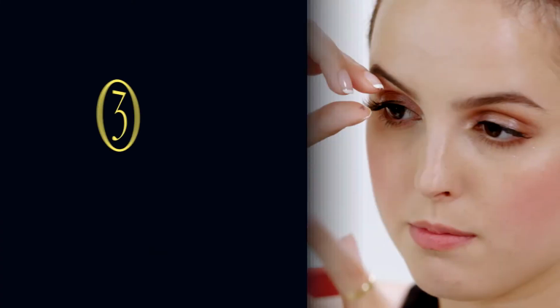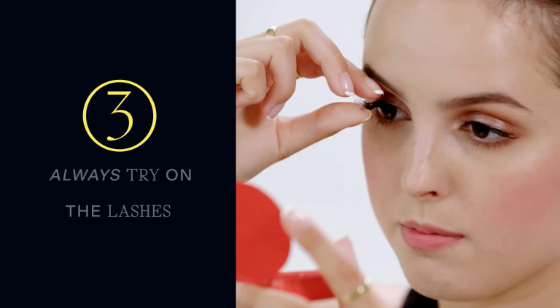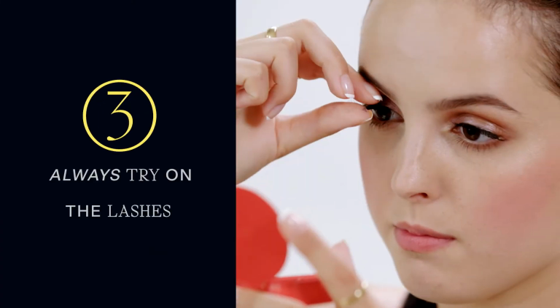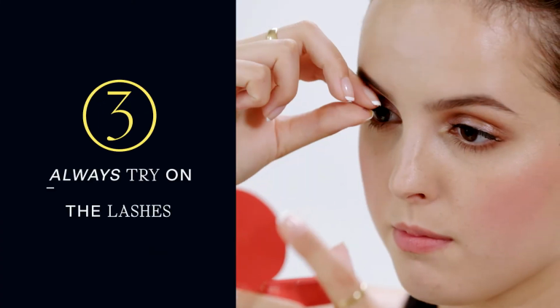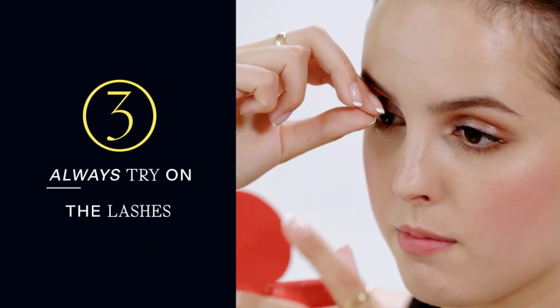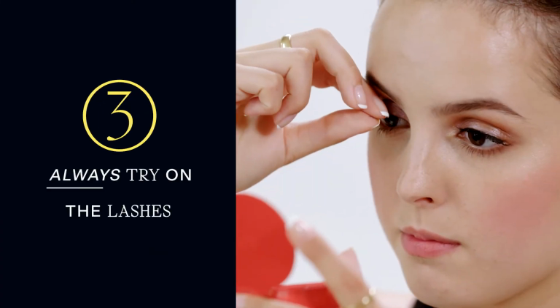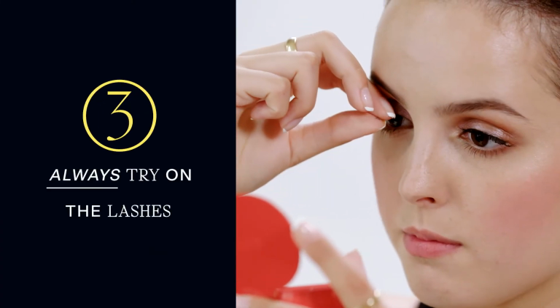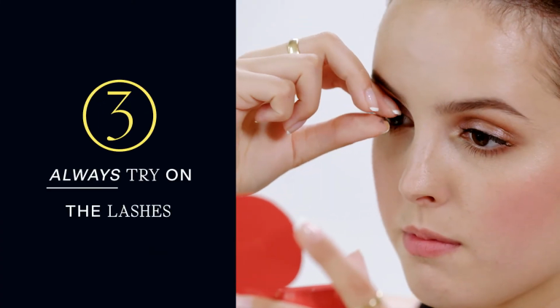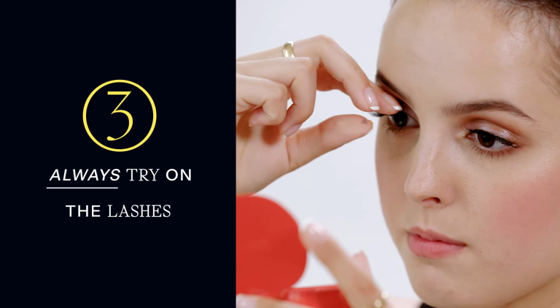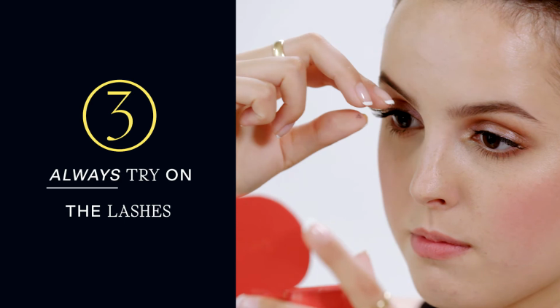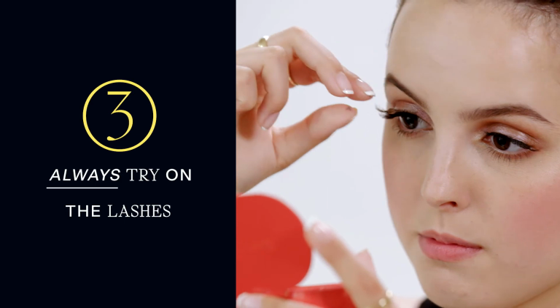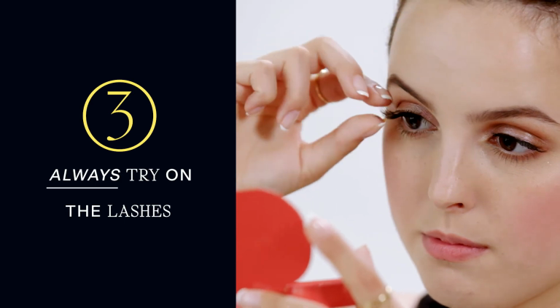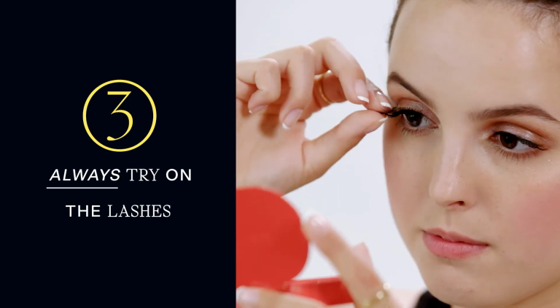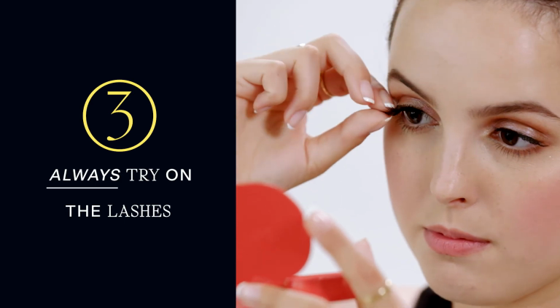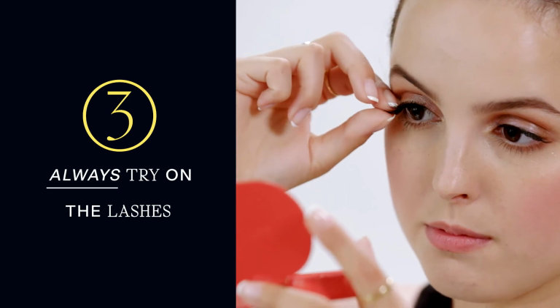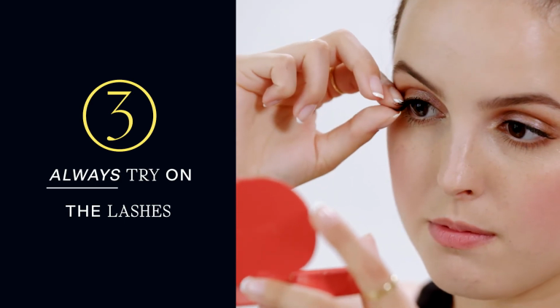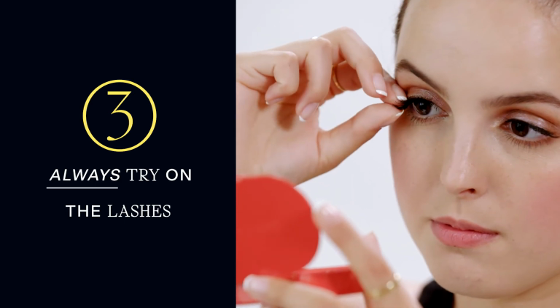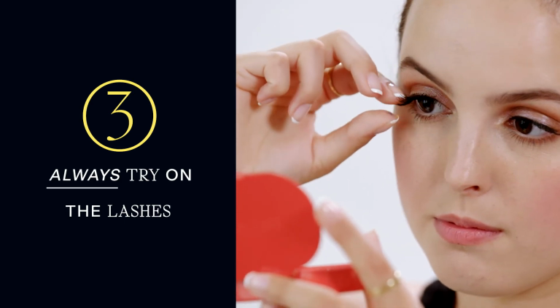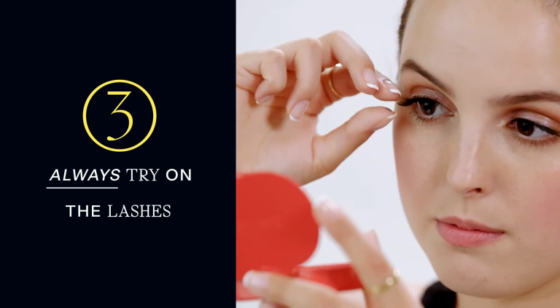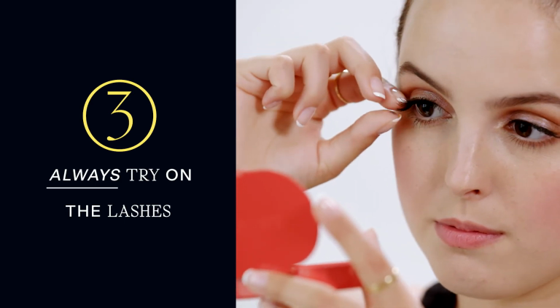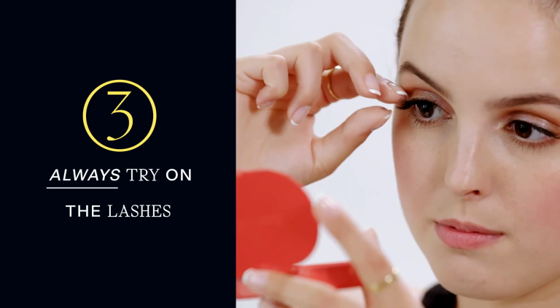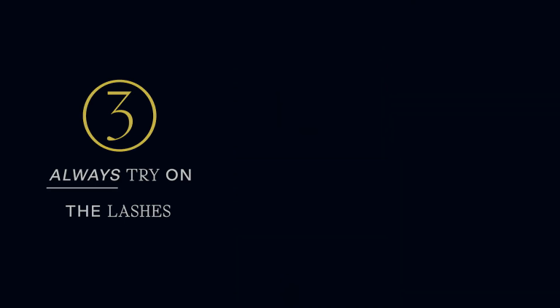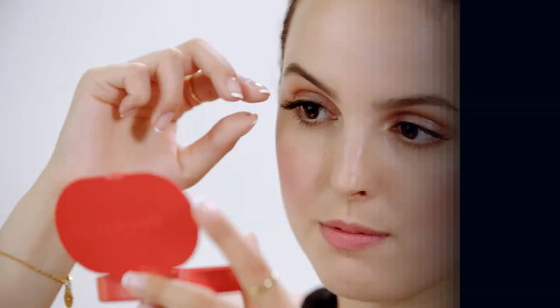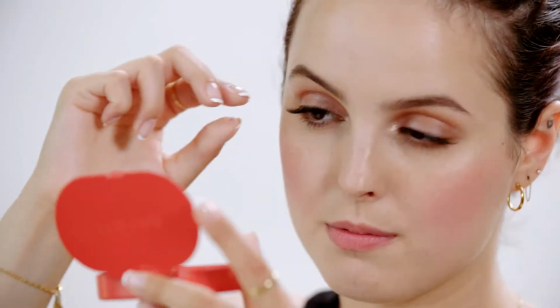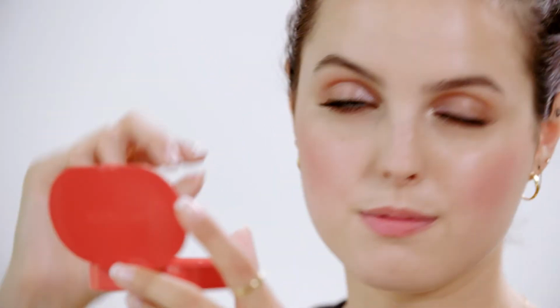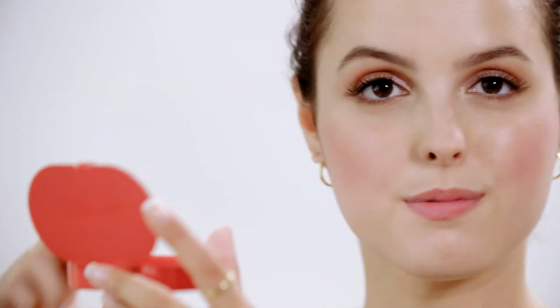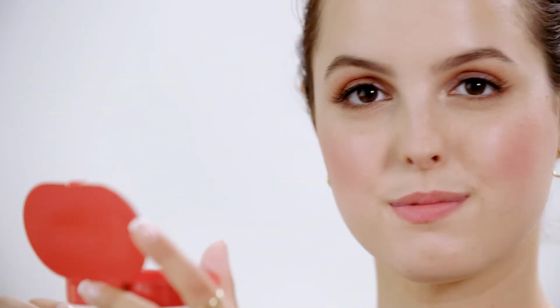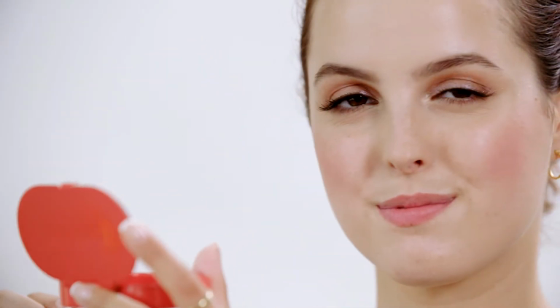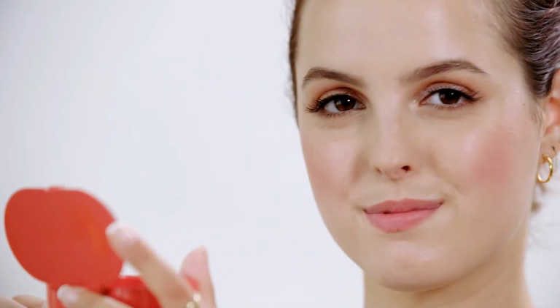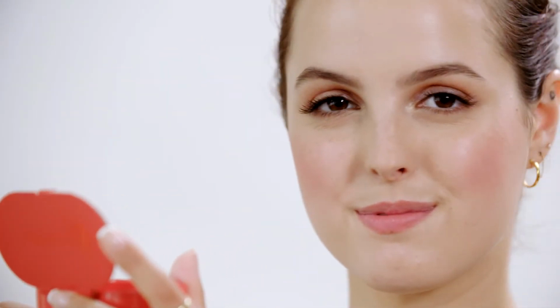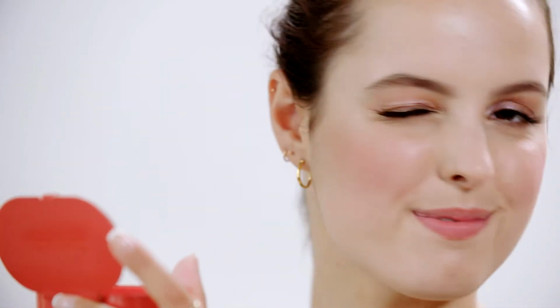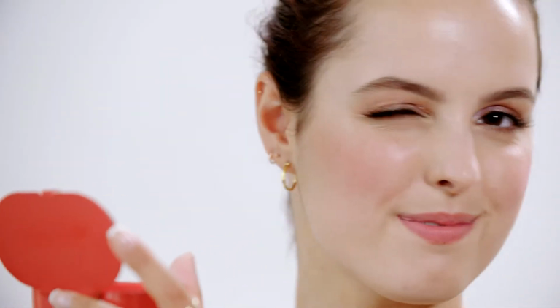Before you commit, always try it on to your lash without the glue on to make sure that it will fit your eye the way you like.